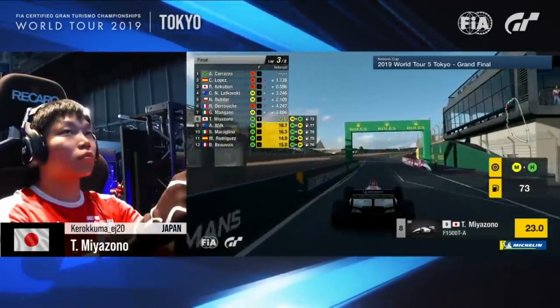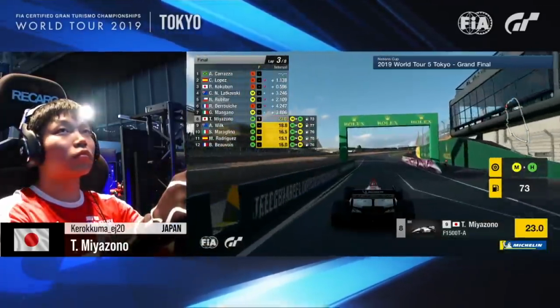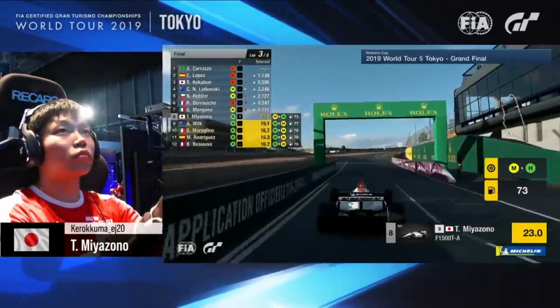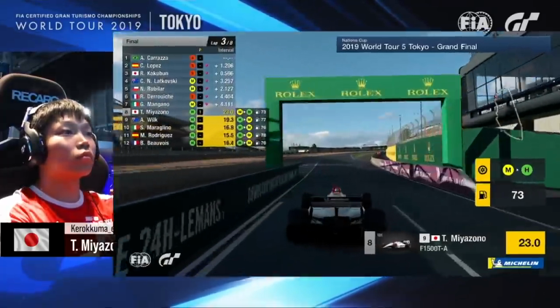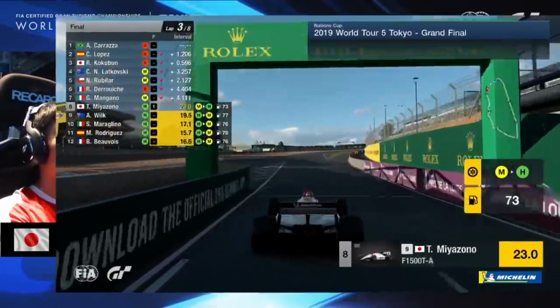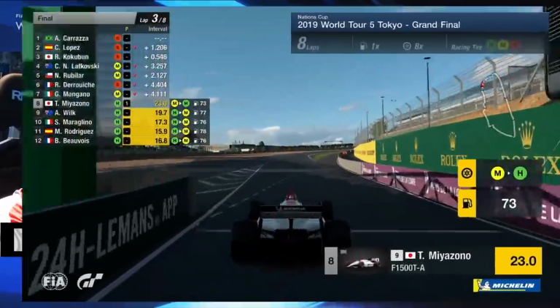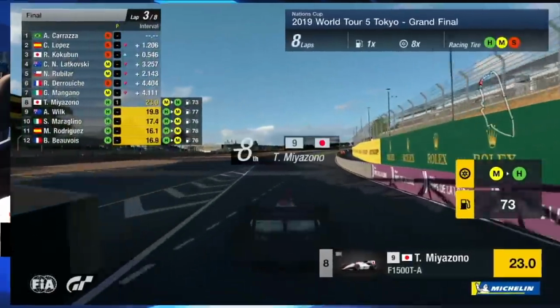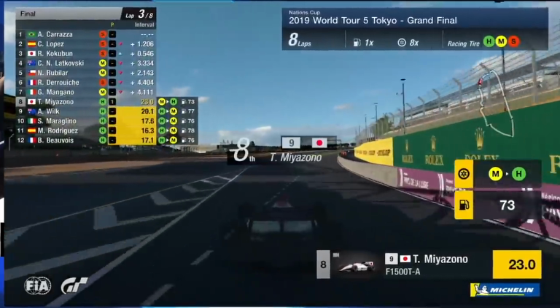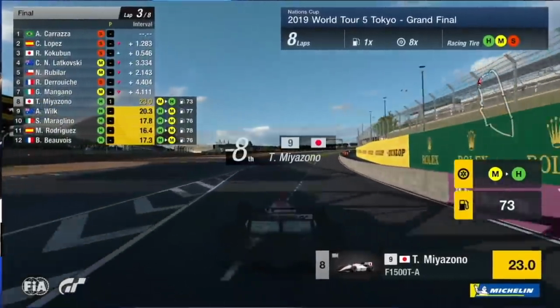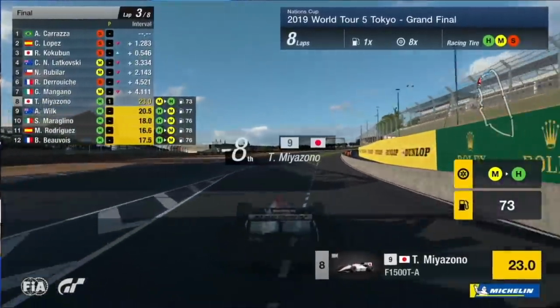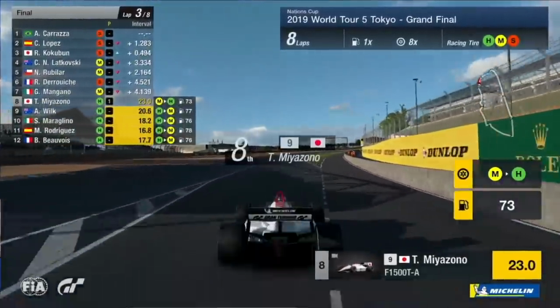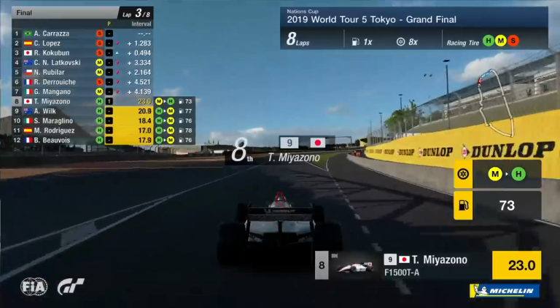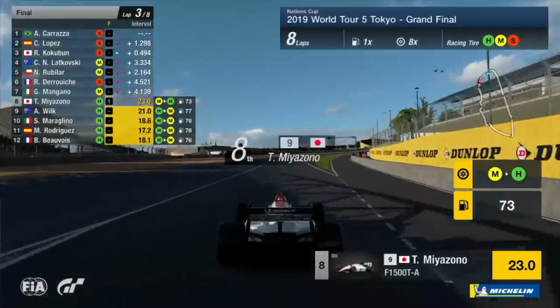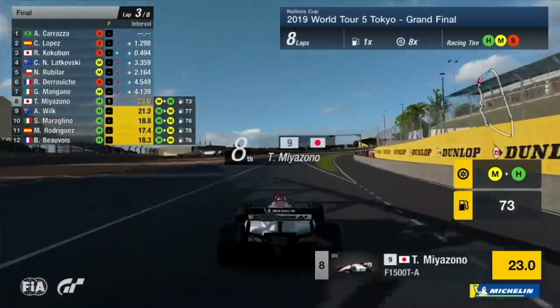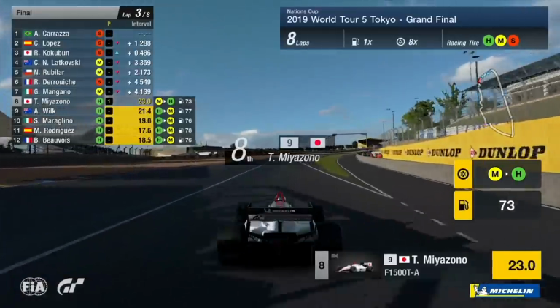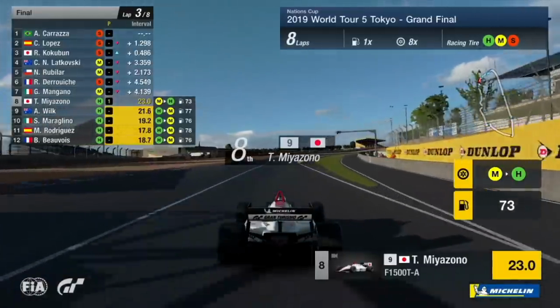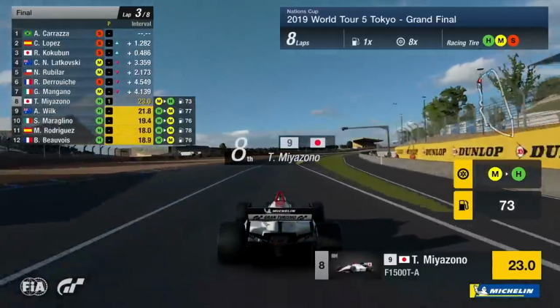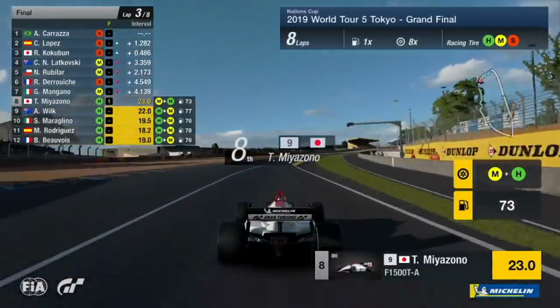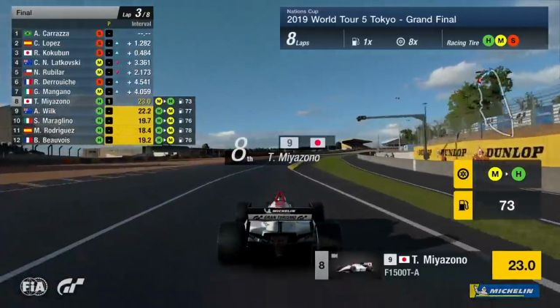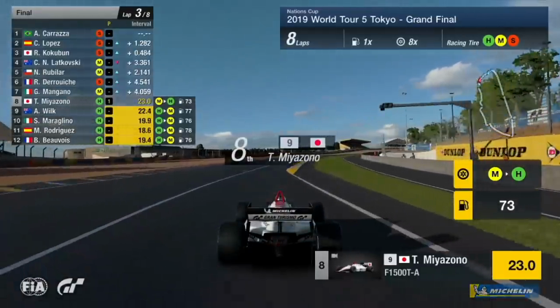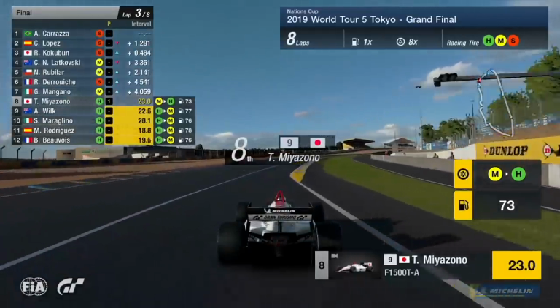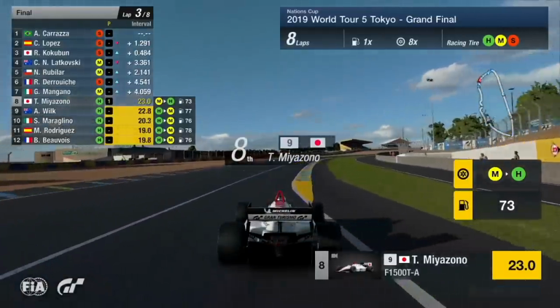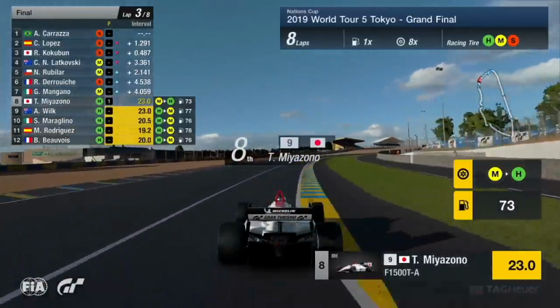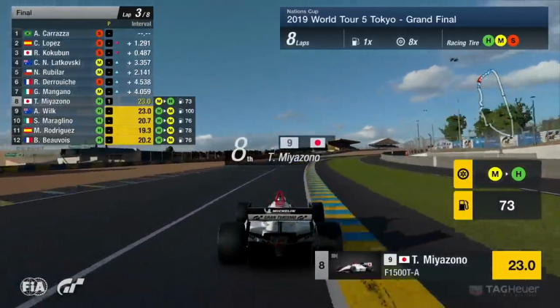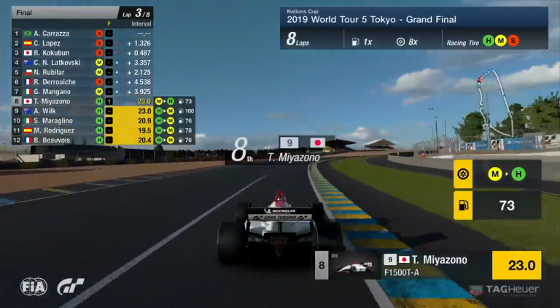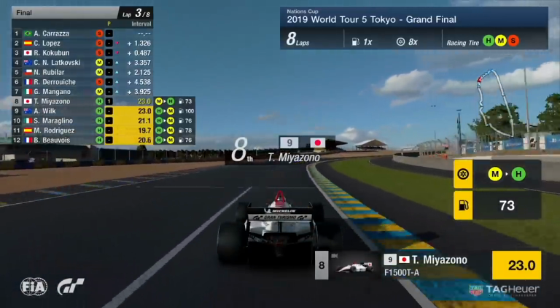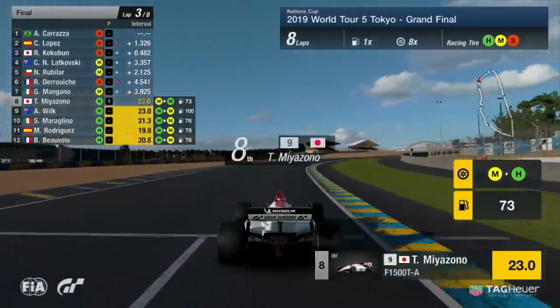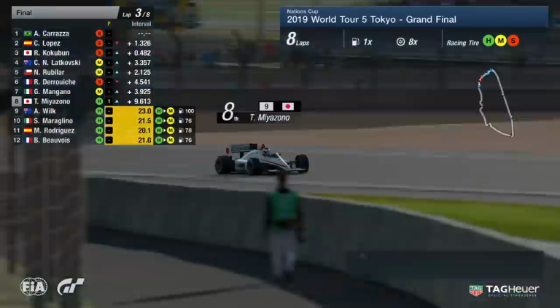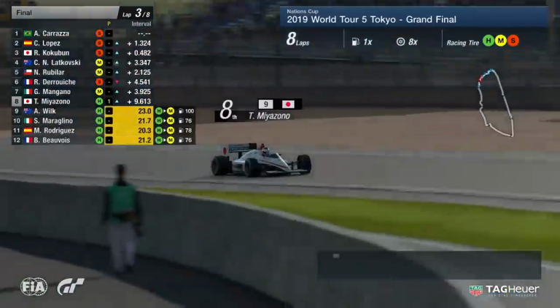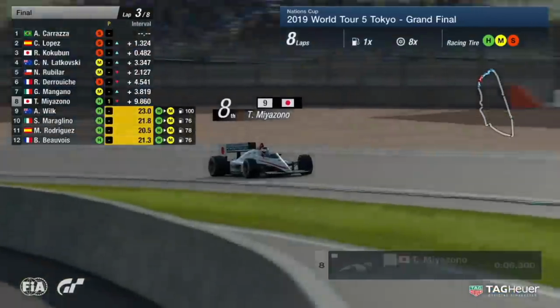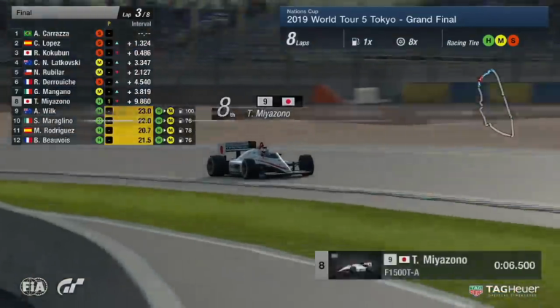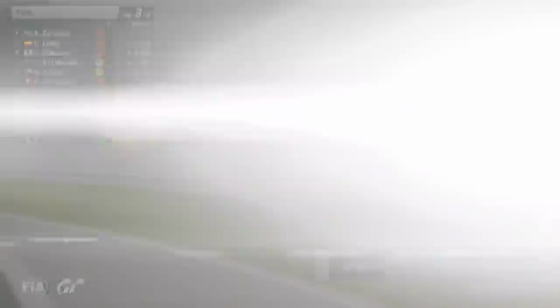We tend to see the soft tyre last the distance, though, if you're a good driver — but that's what Mirzamo can do. He has to do something special here.